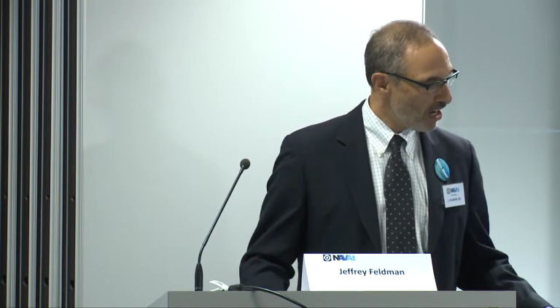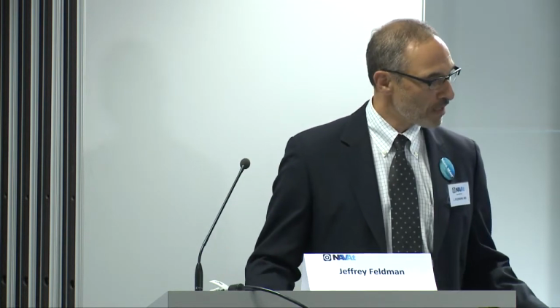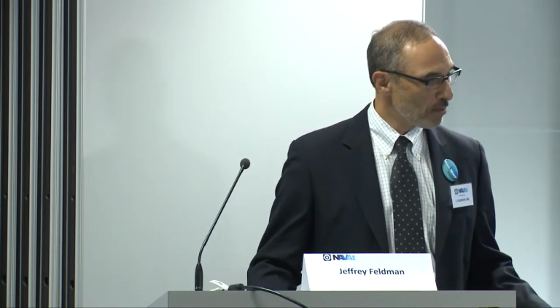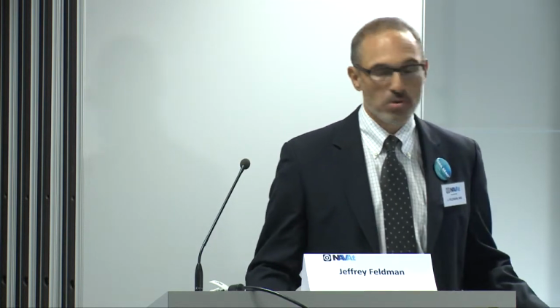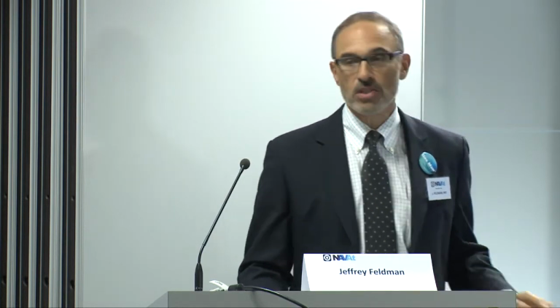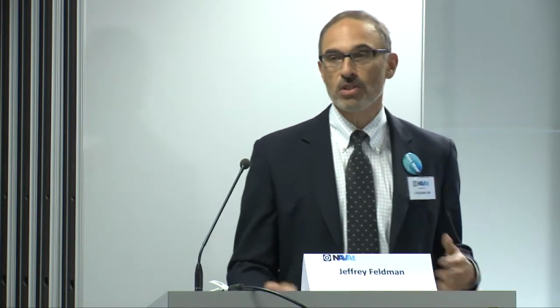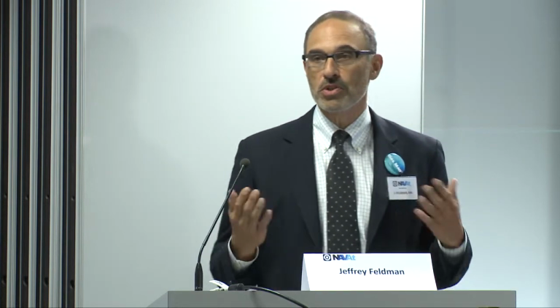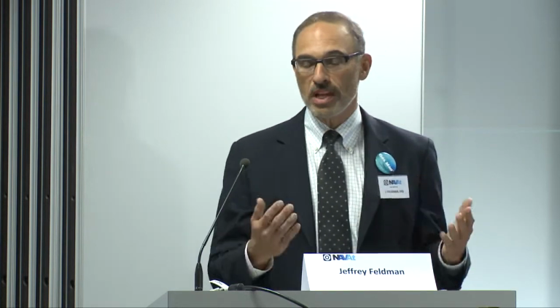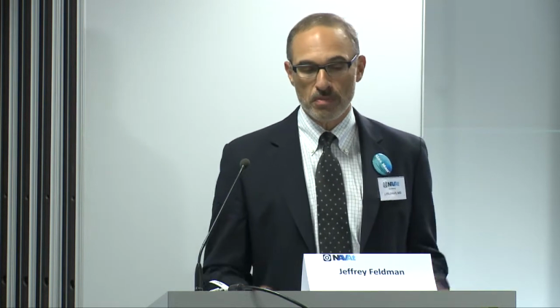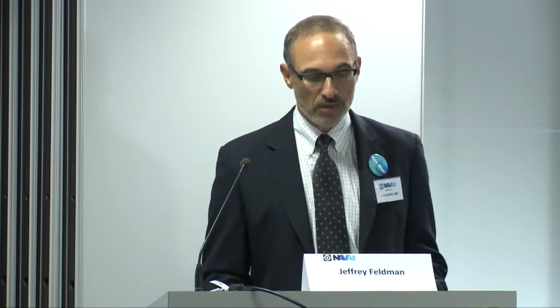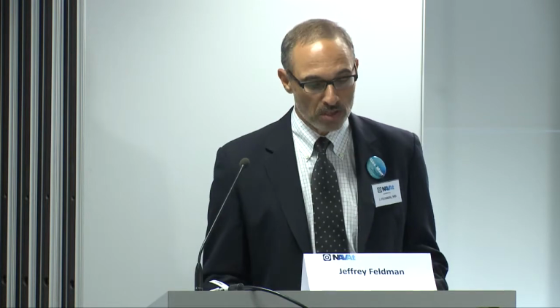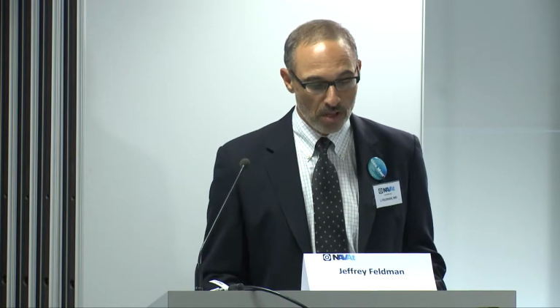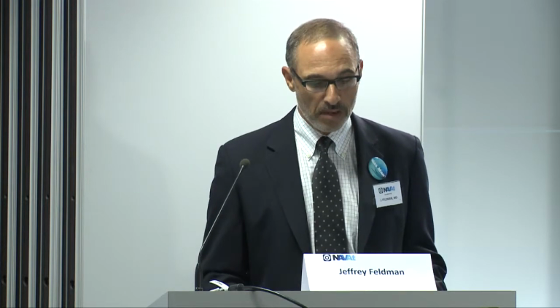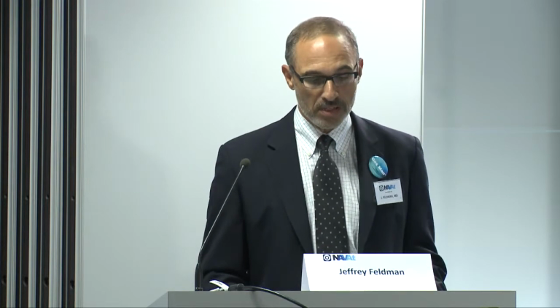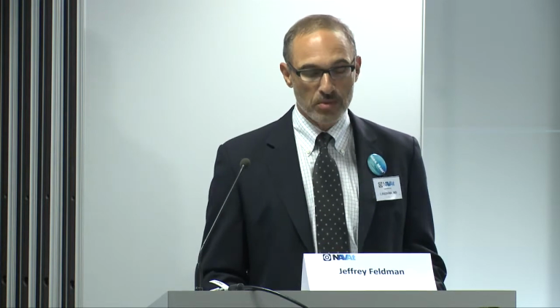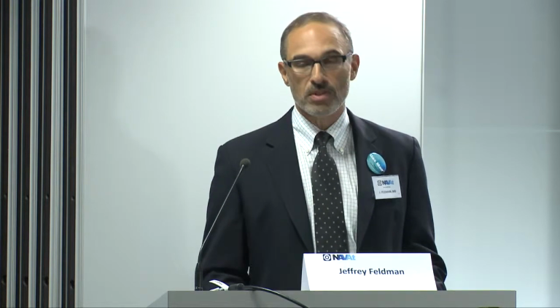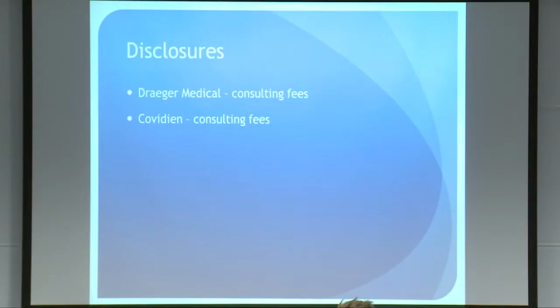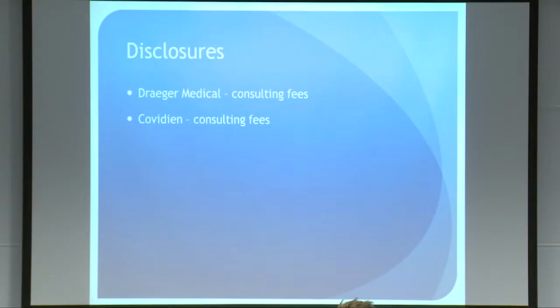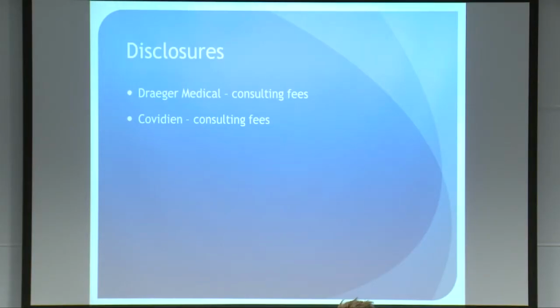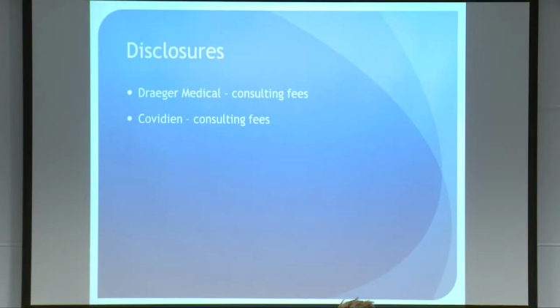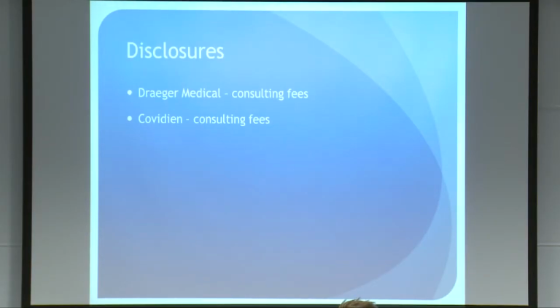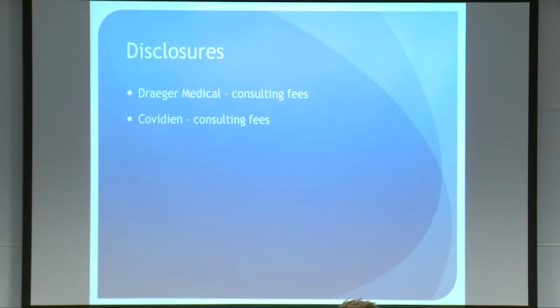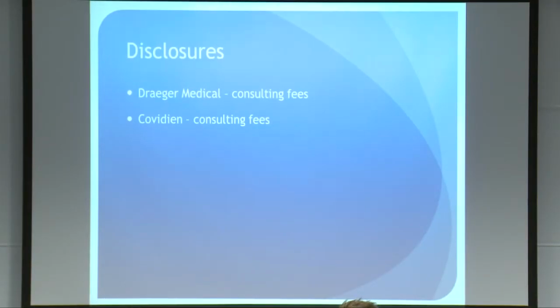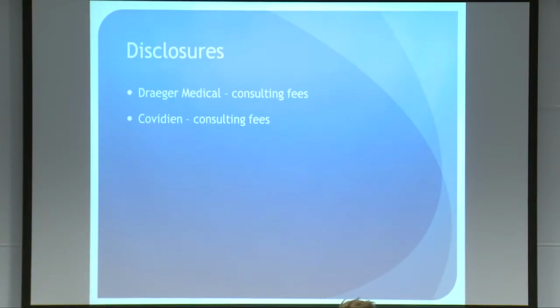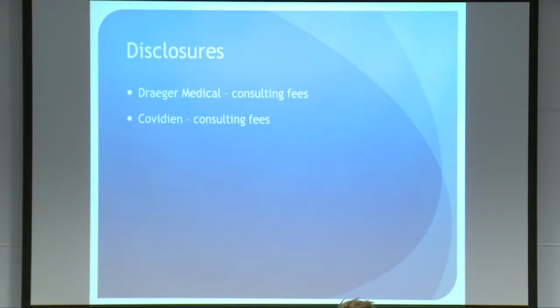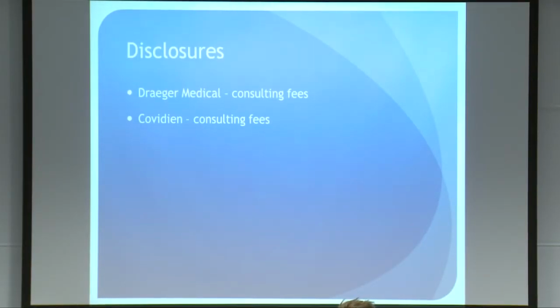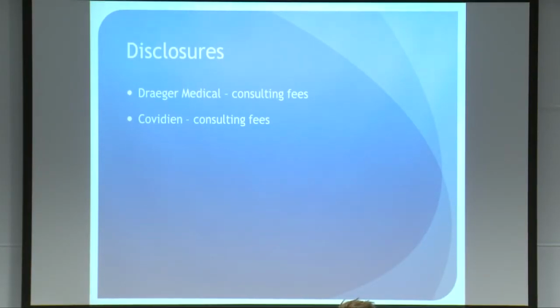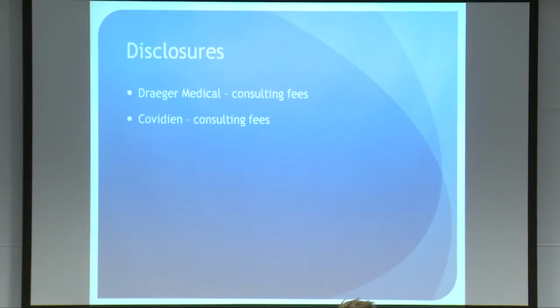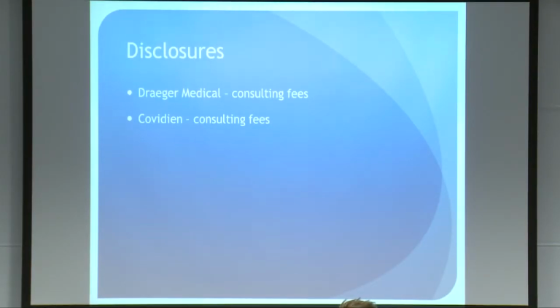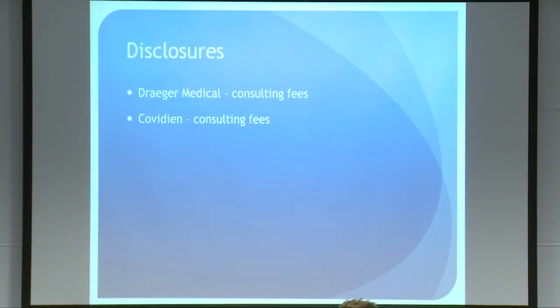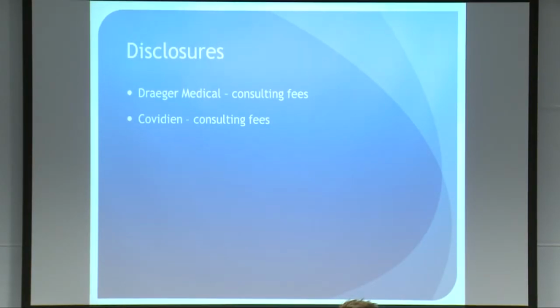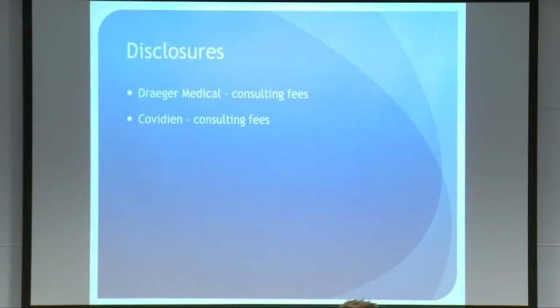A couple of quick disclosures. I spent a very small amount of my time doing some consulting for Drager Medical and Covidien back in the States.